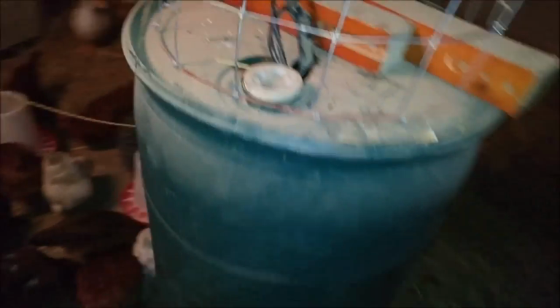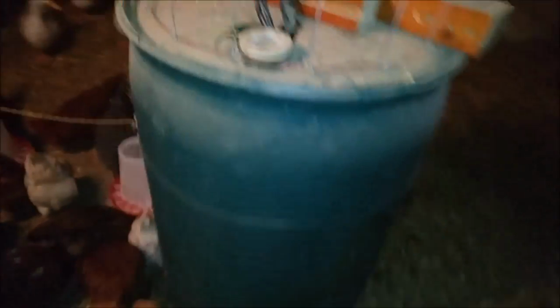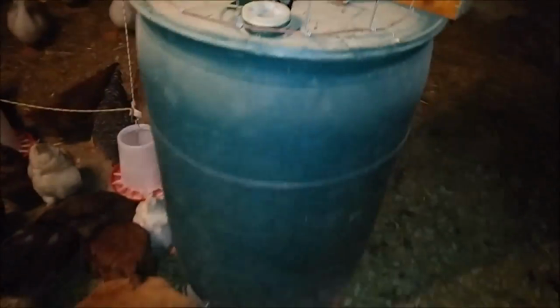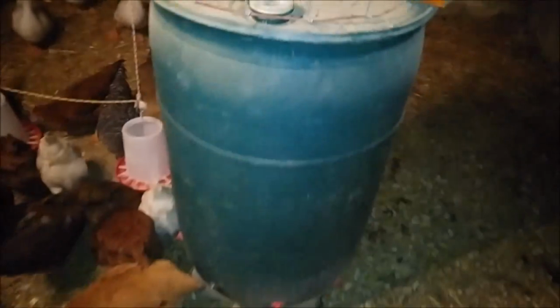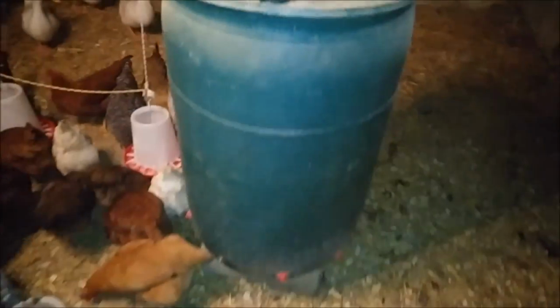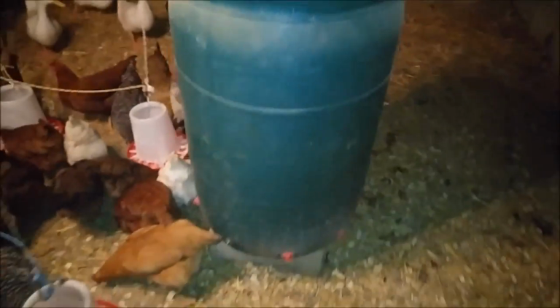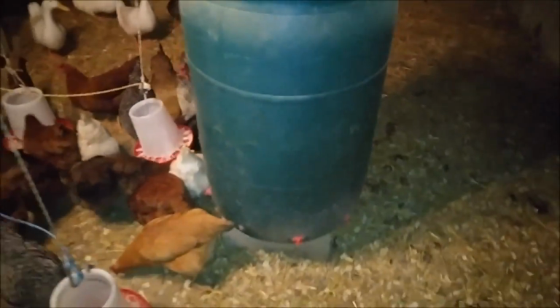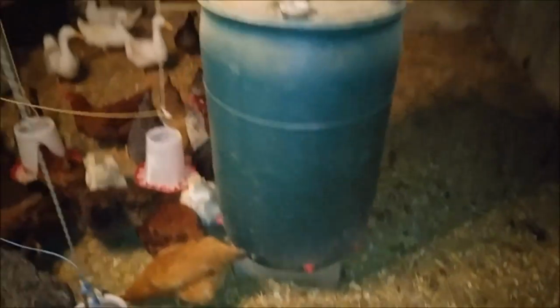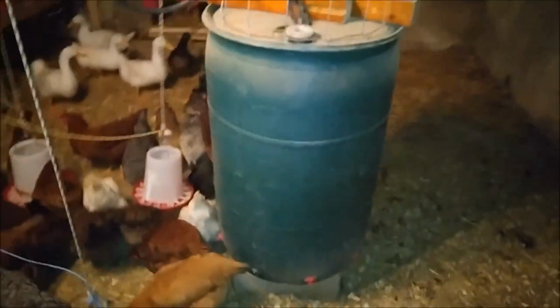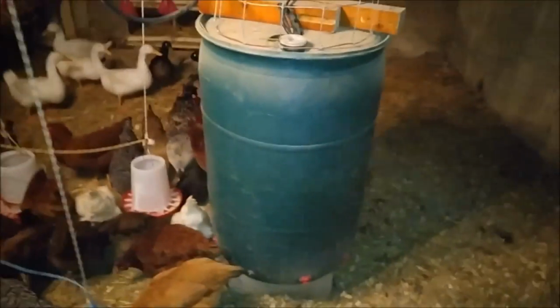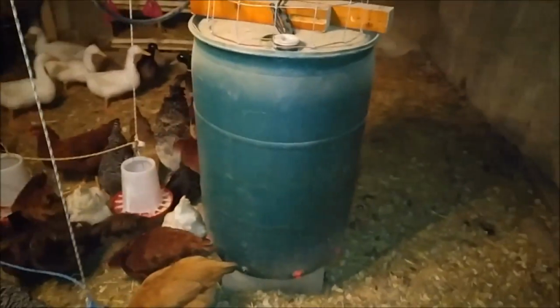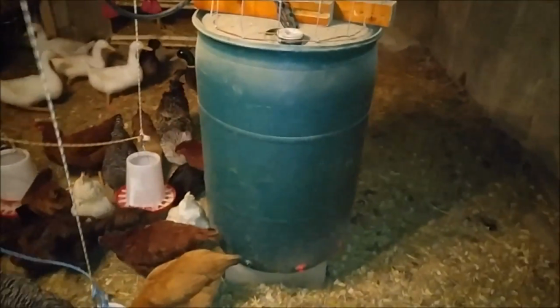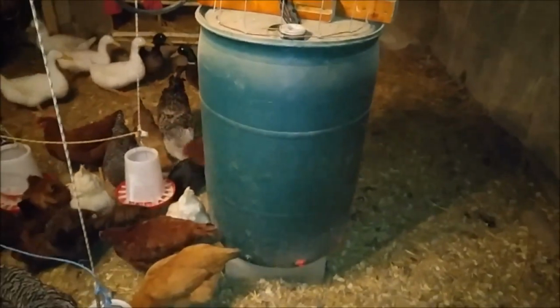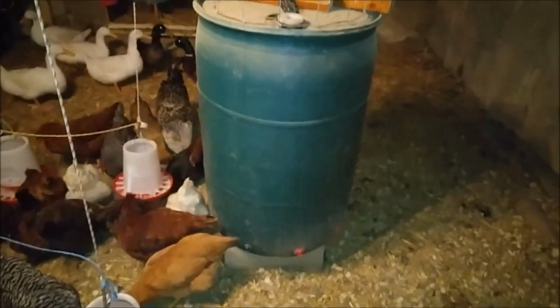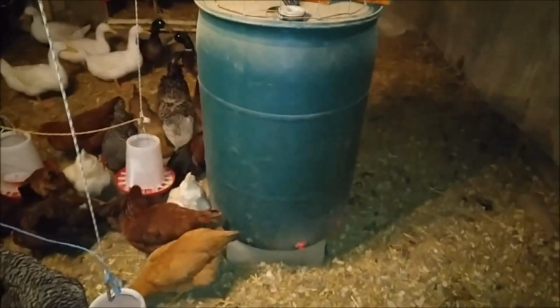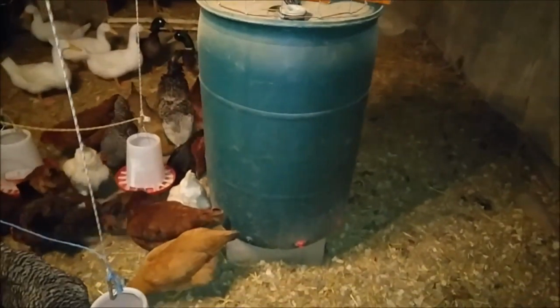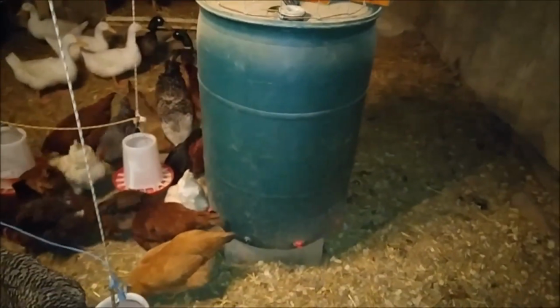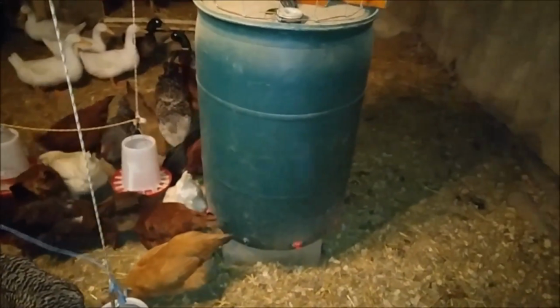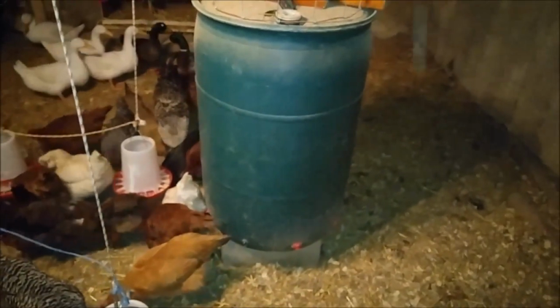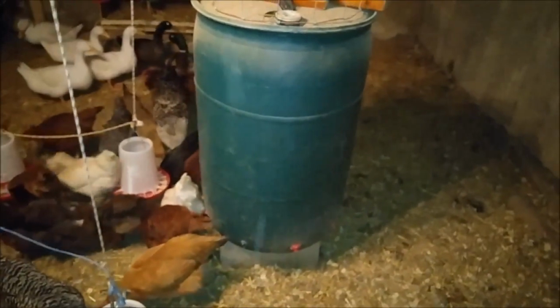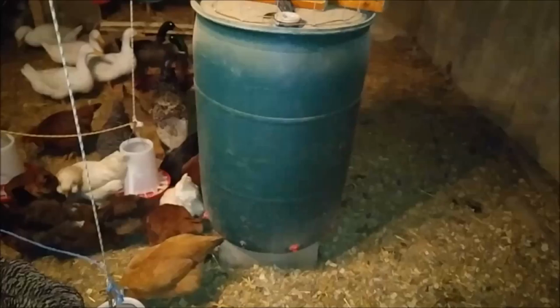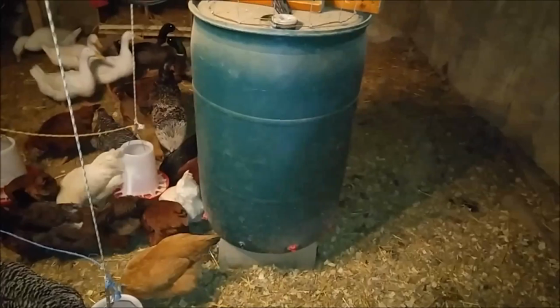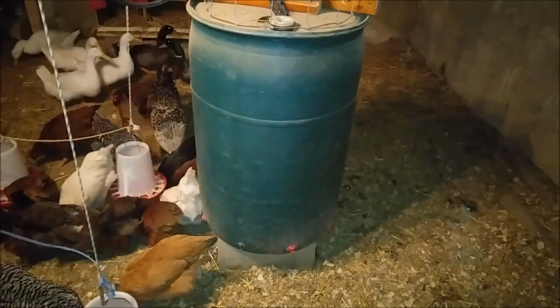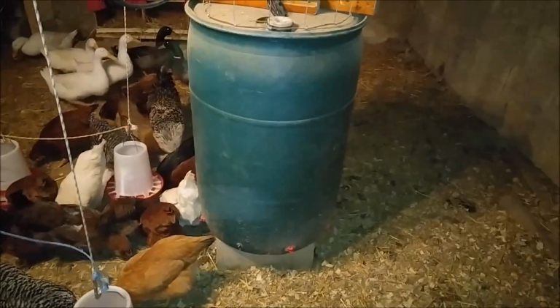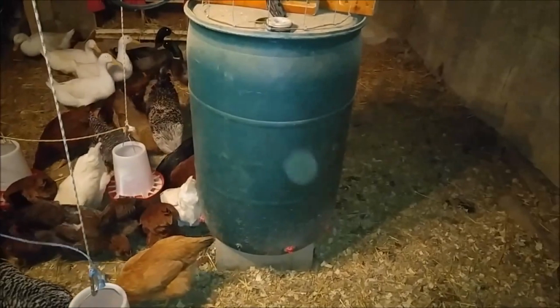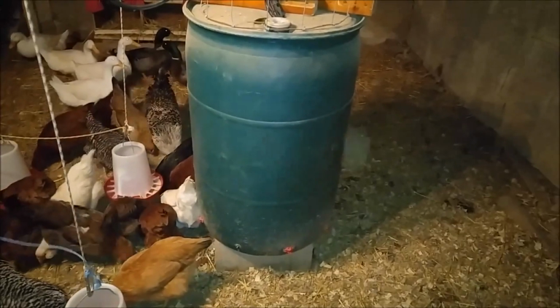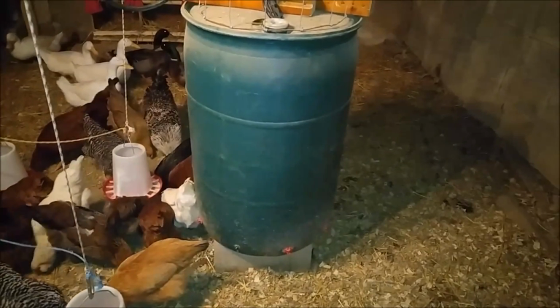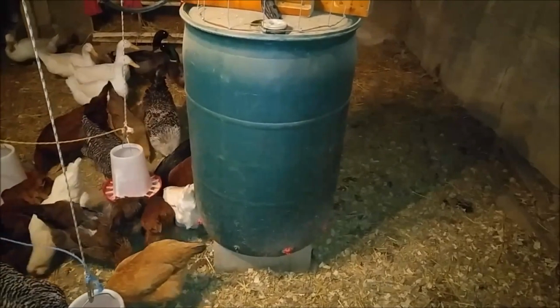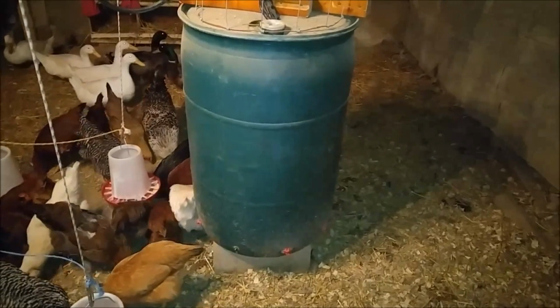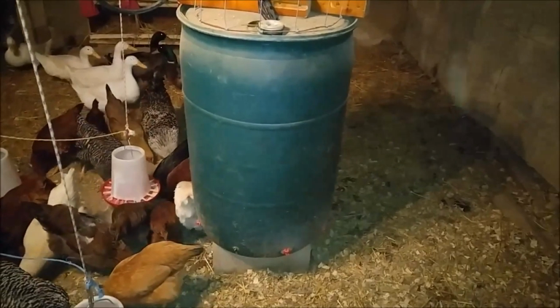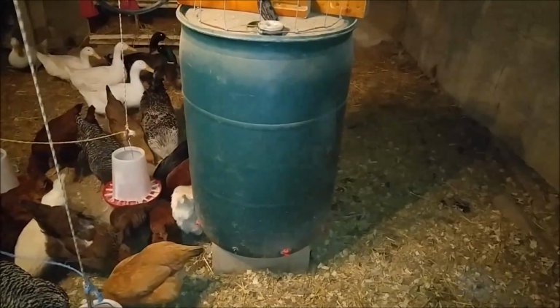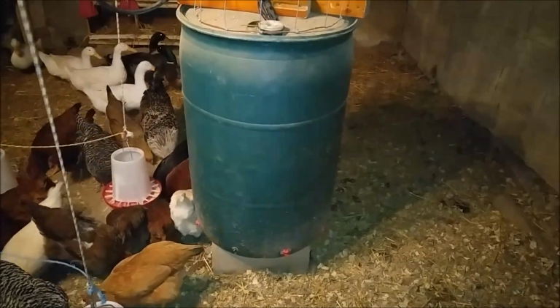No matter how cold it got this winter — negative 10, negative 20 — the water in there never froze.